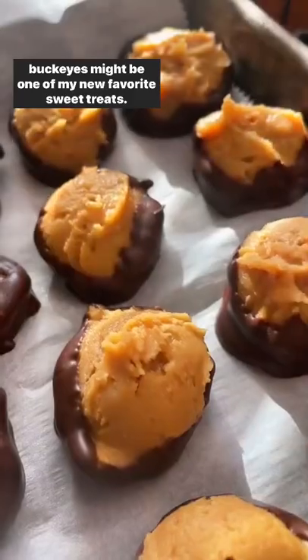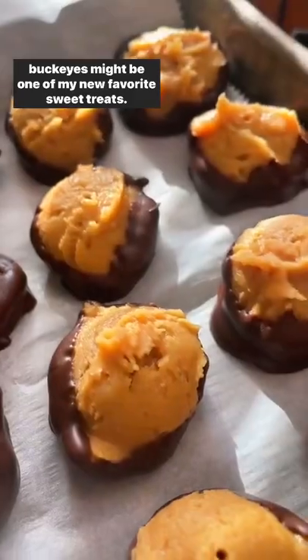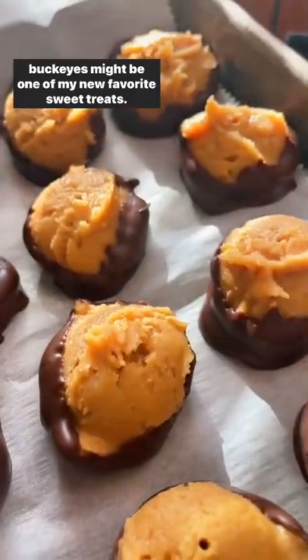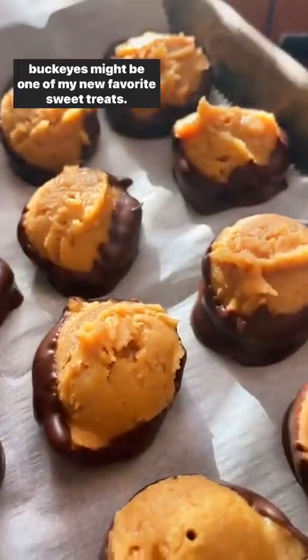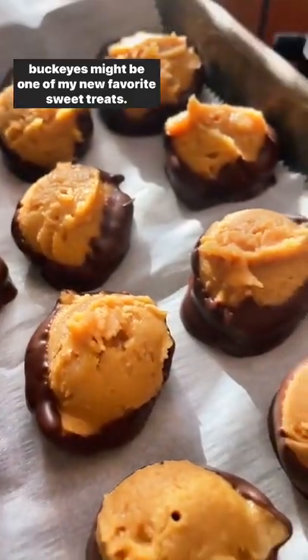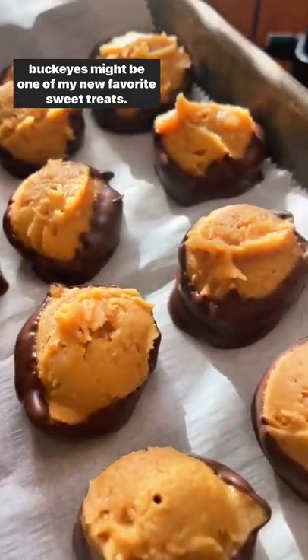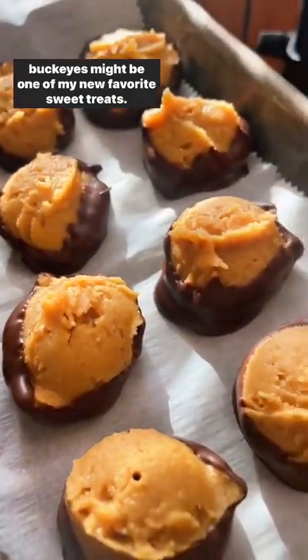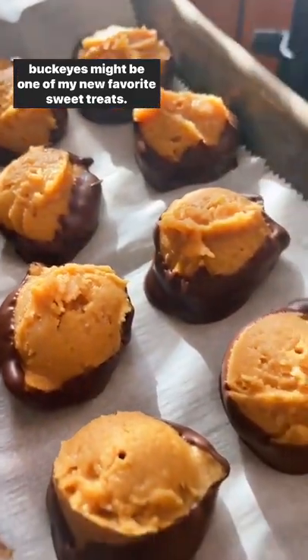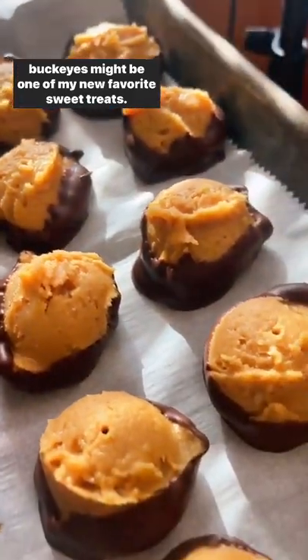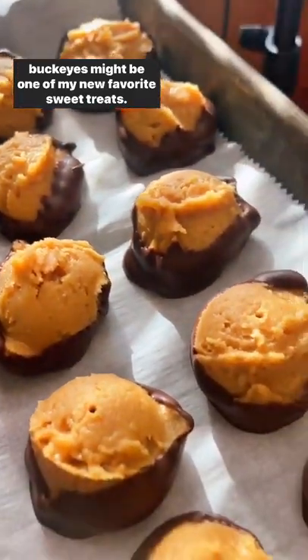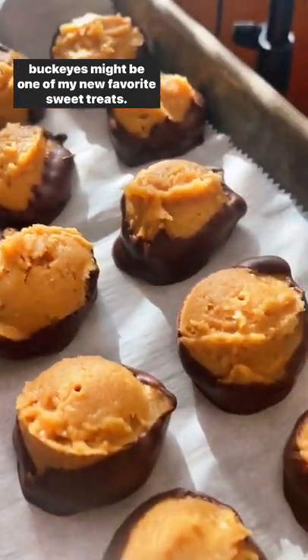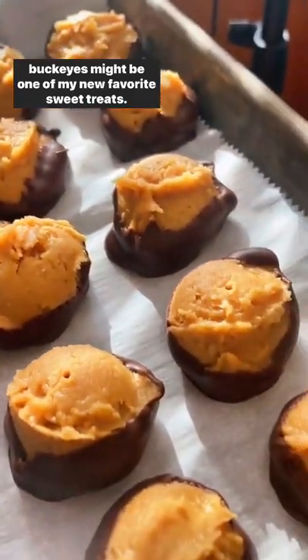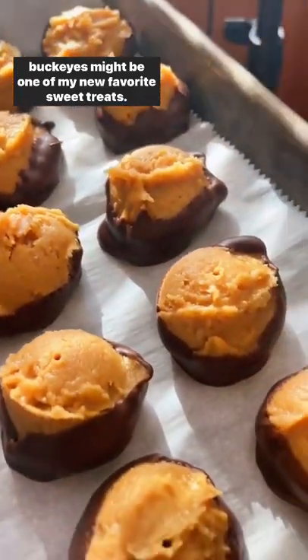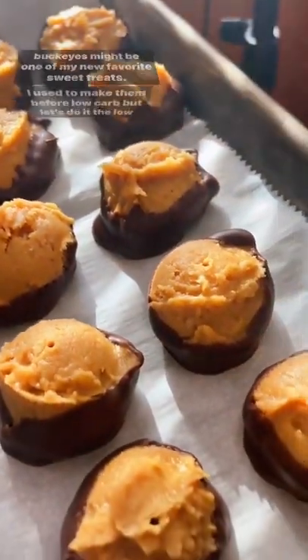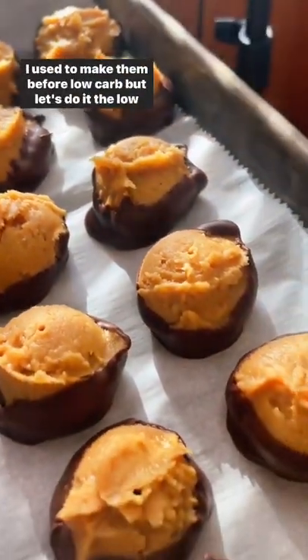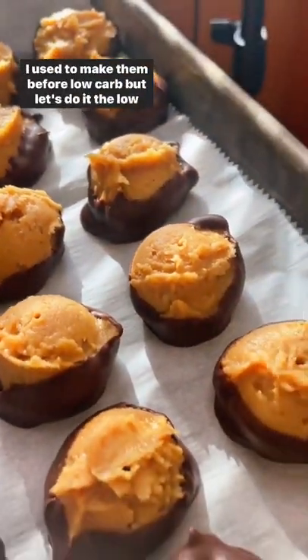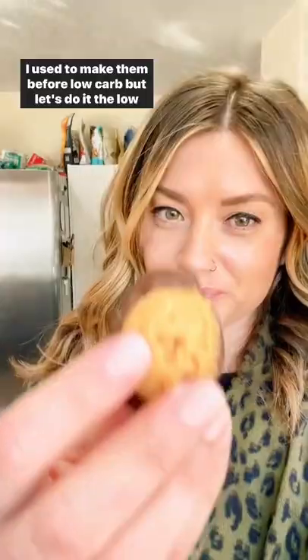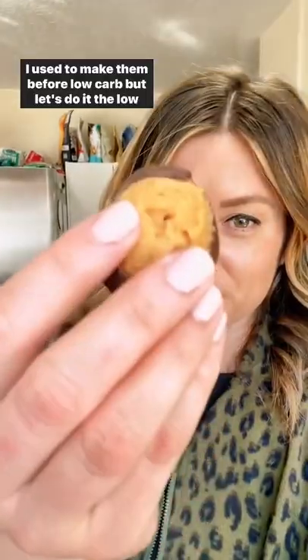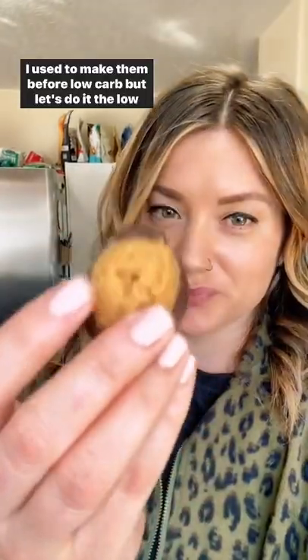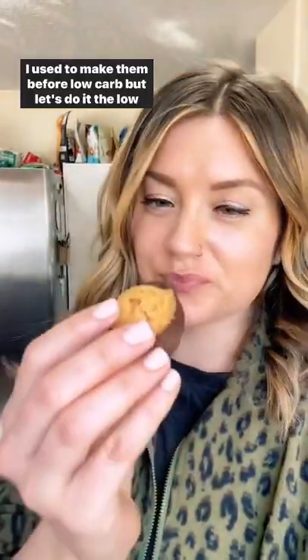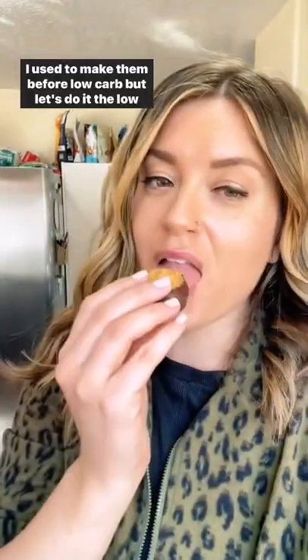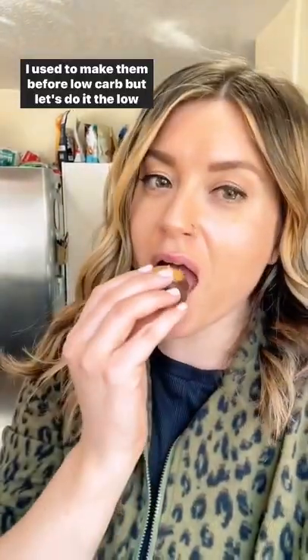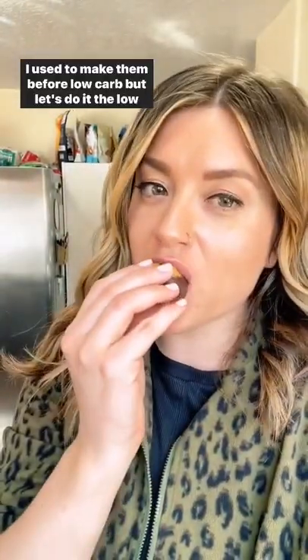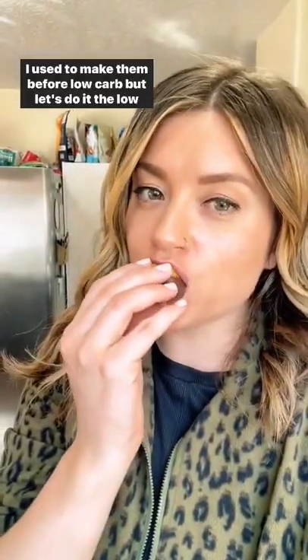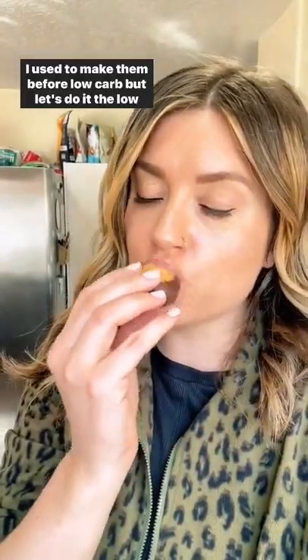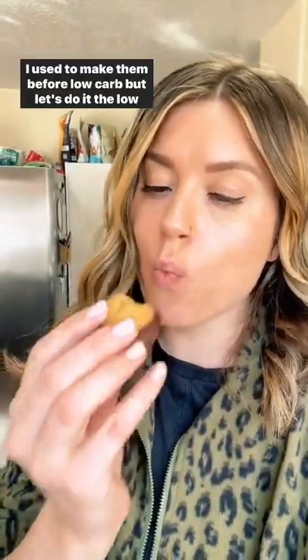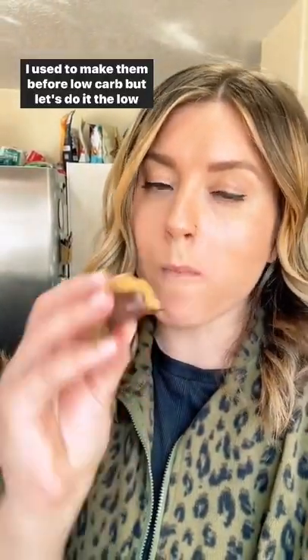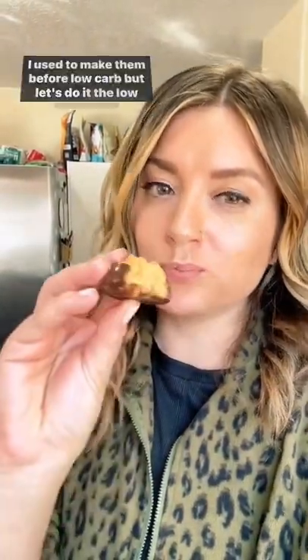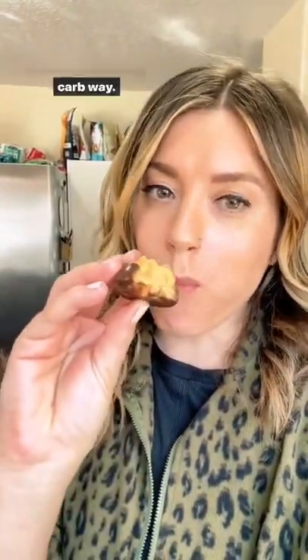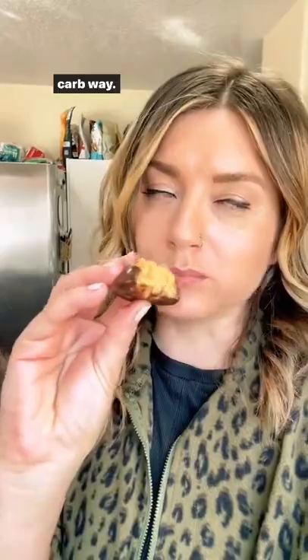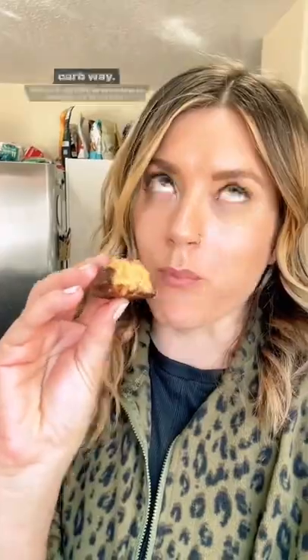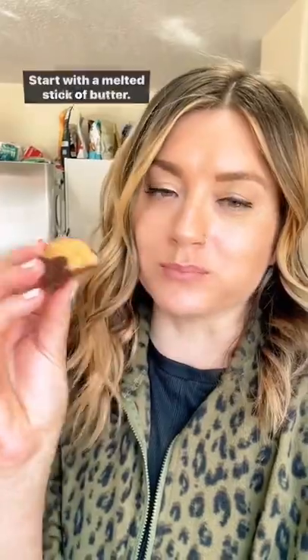These Buckeyes might be one of my new favorite sweet treats. I used to make them before low carb, but let's do it the low carb way.